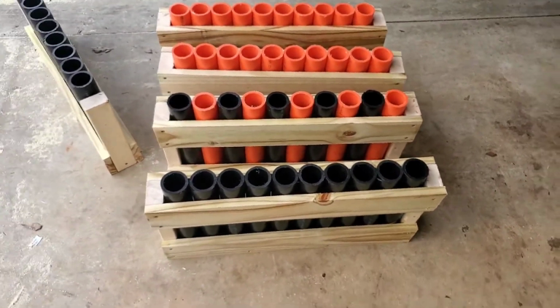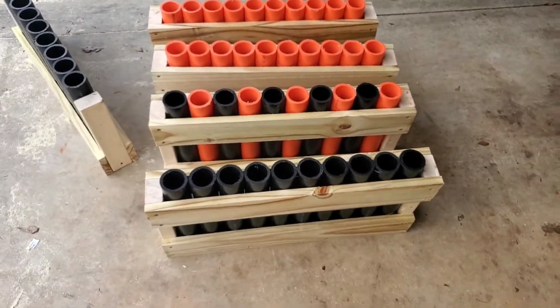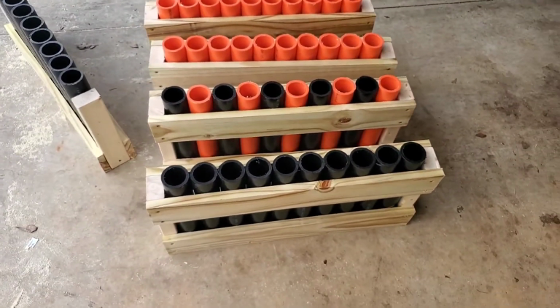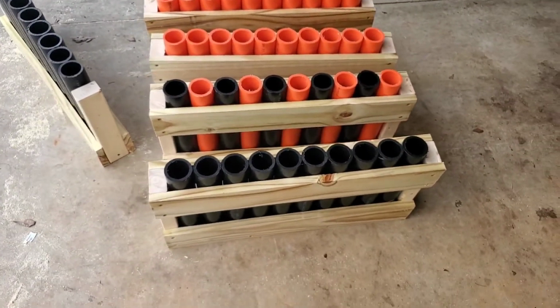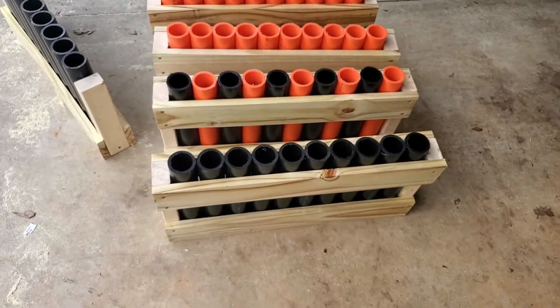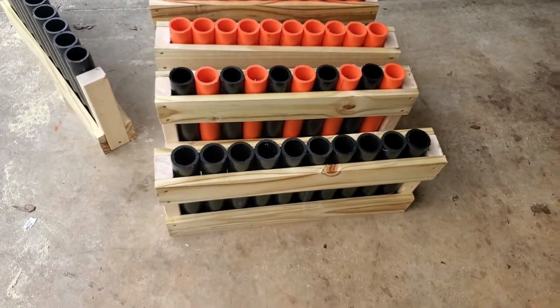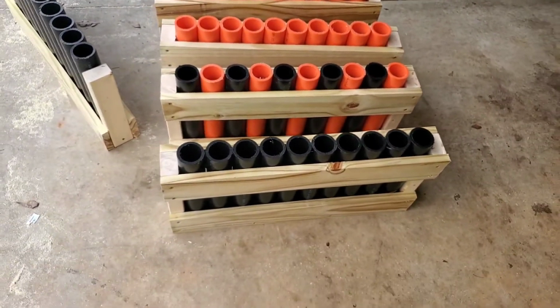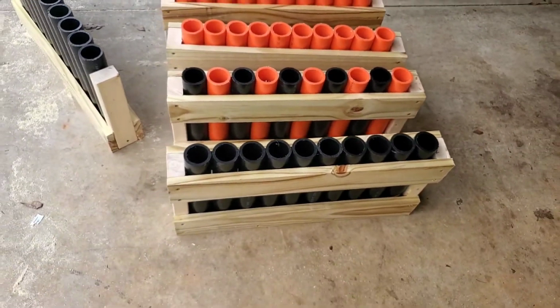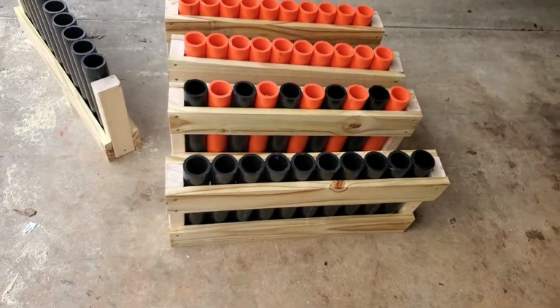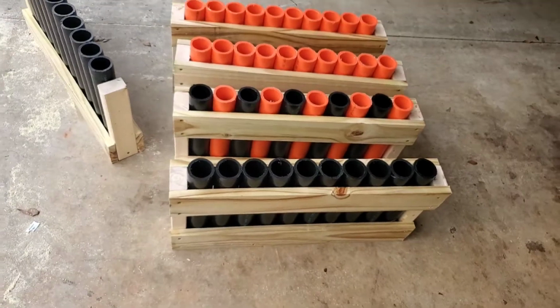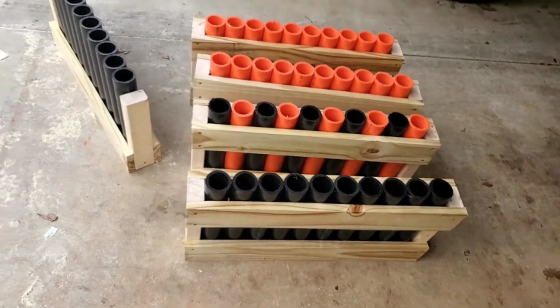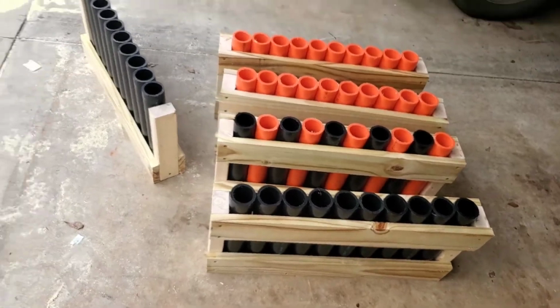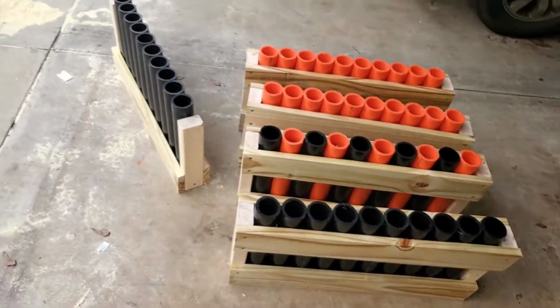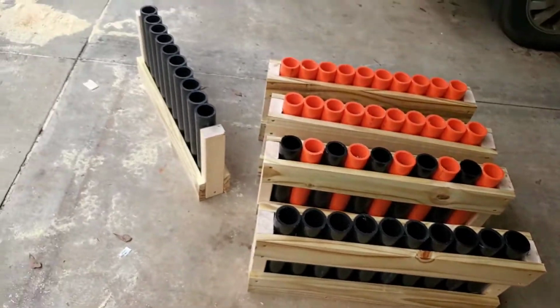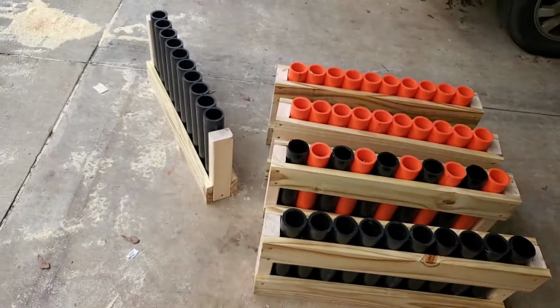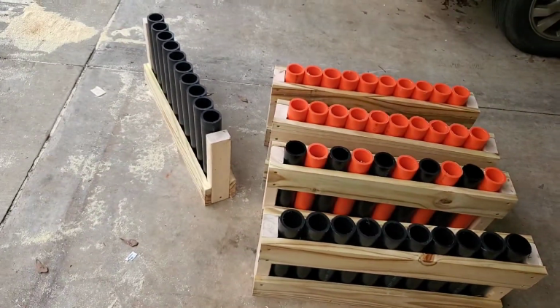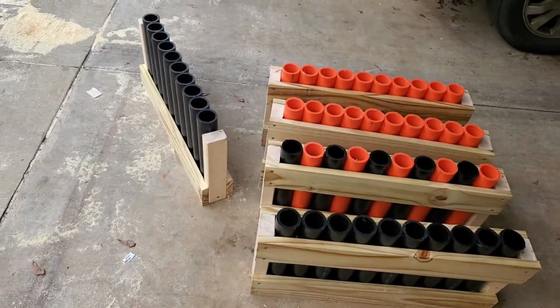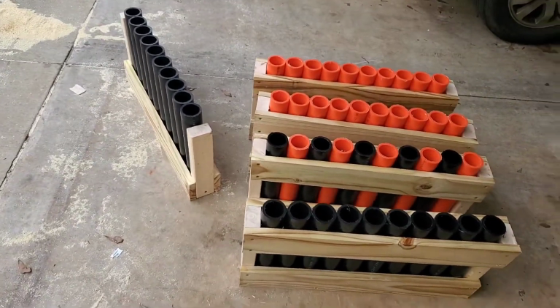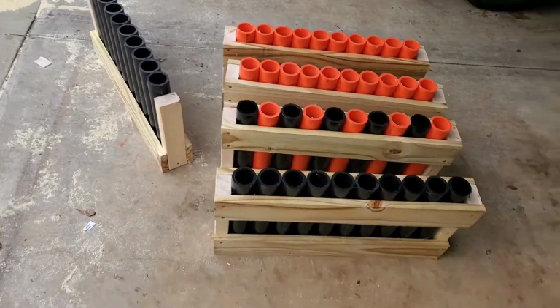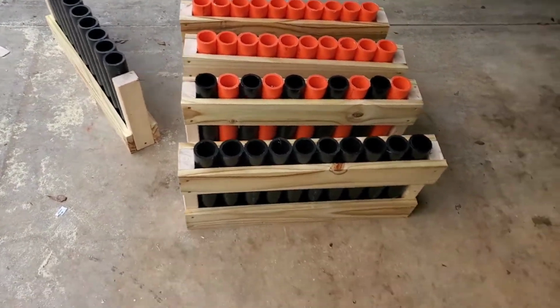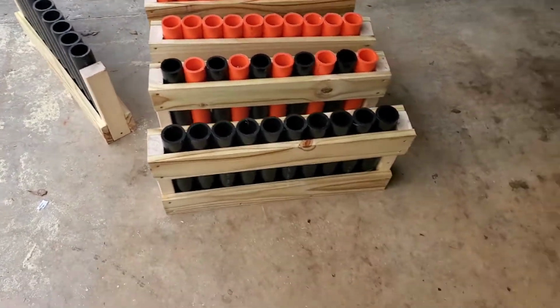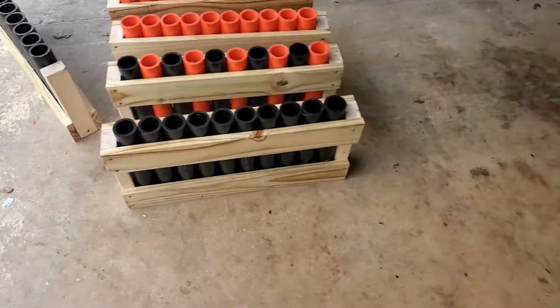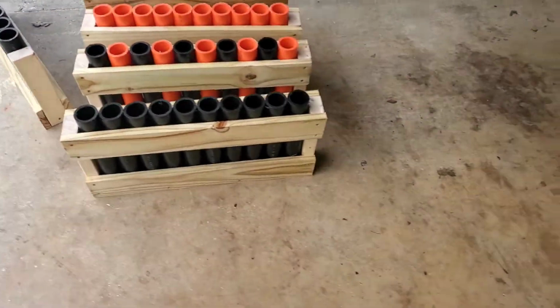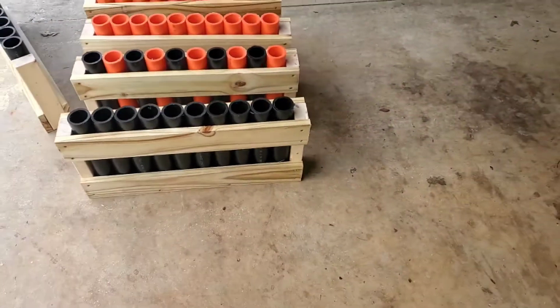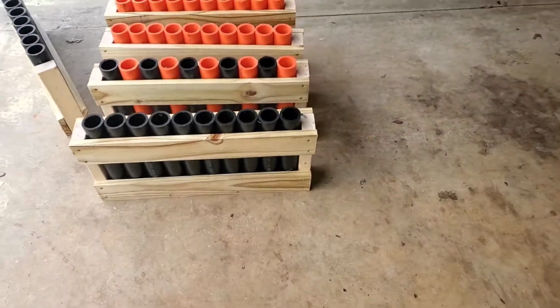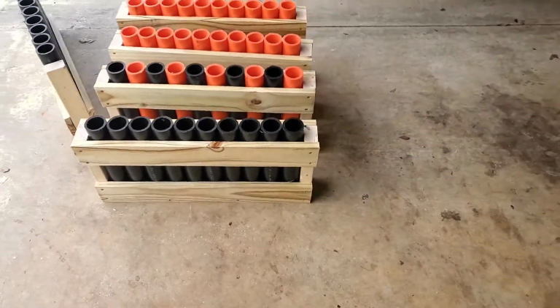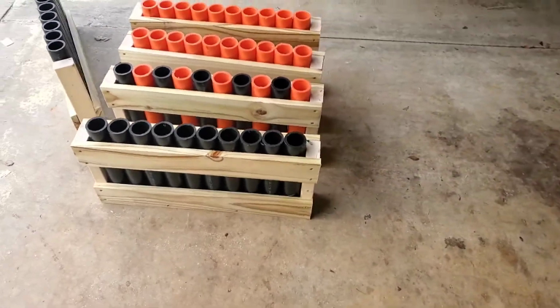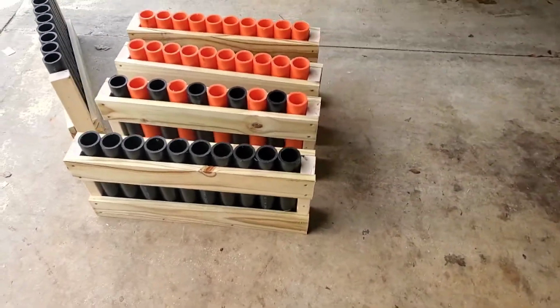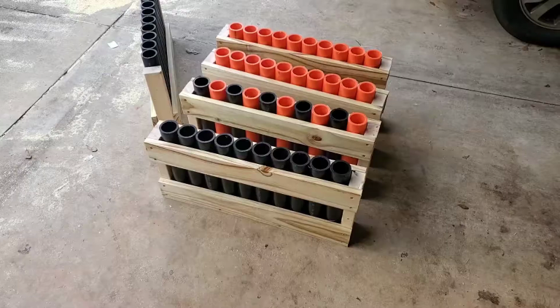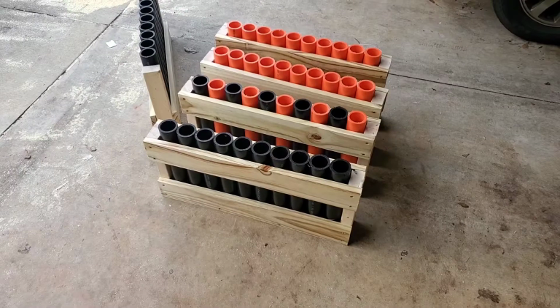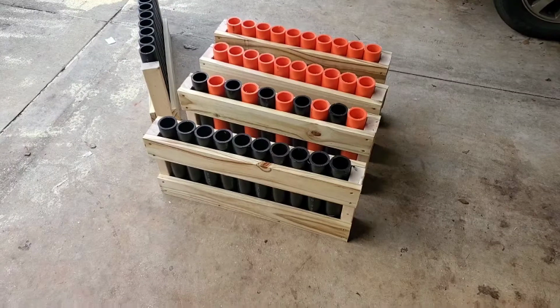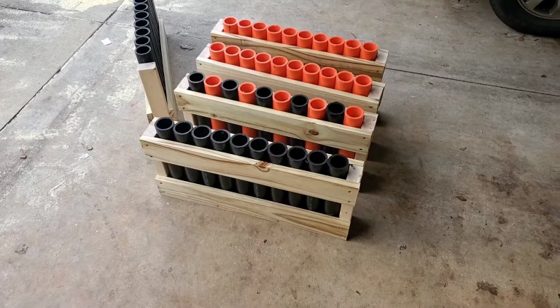I just gotta sand them down, get them painted up. I'll make another video later.